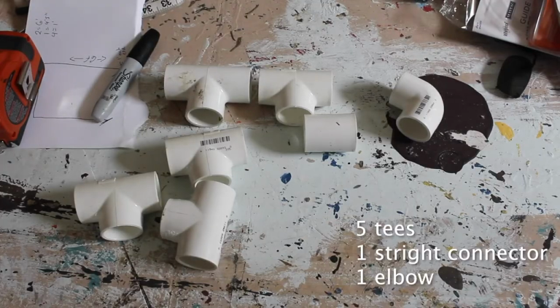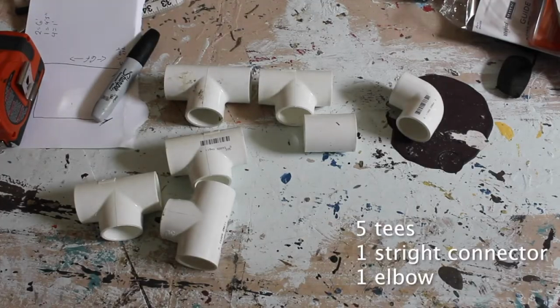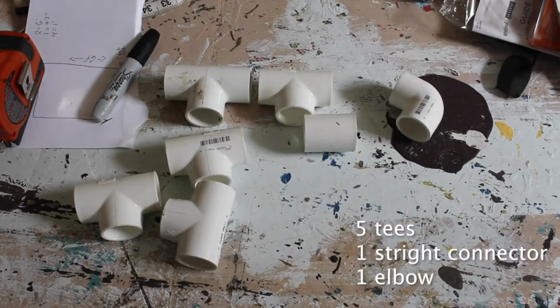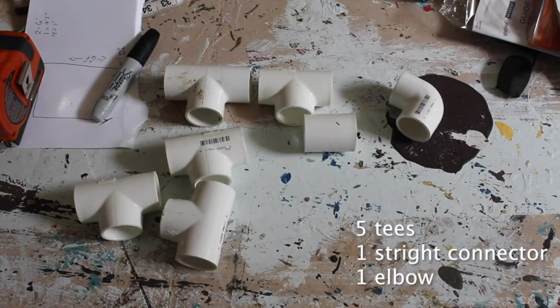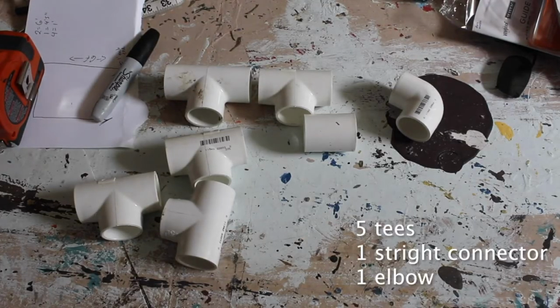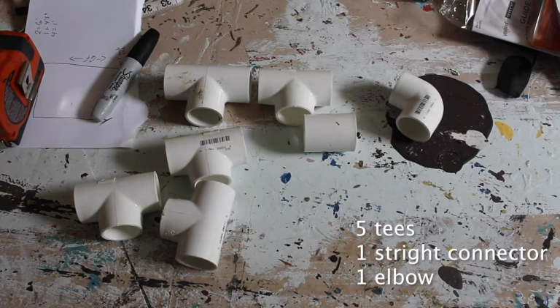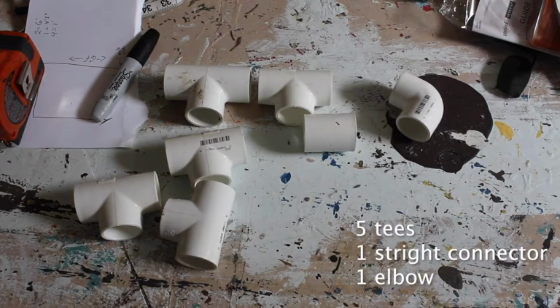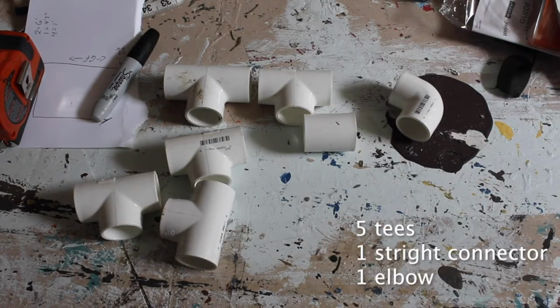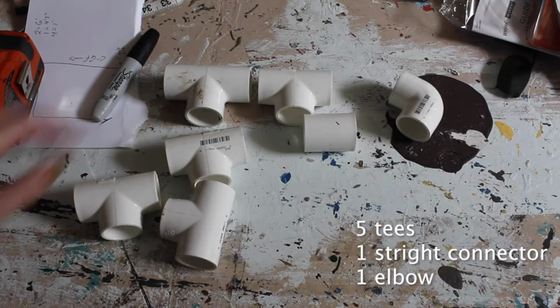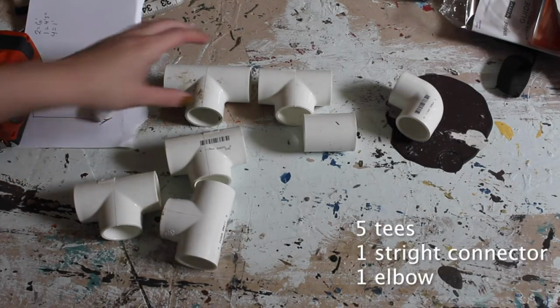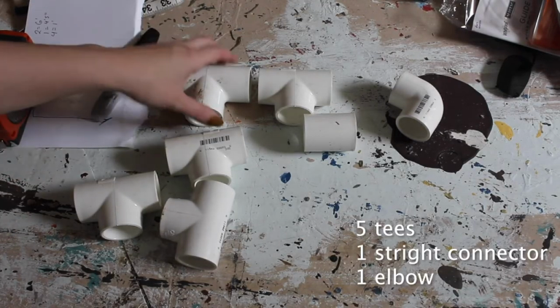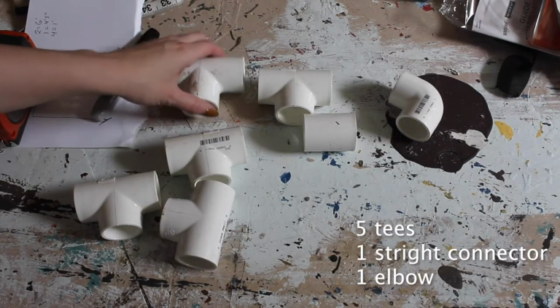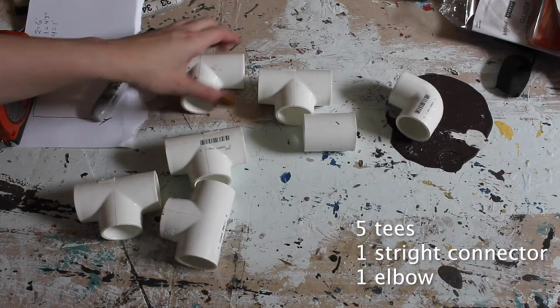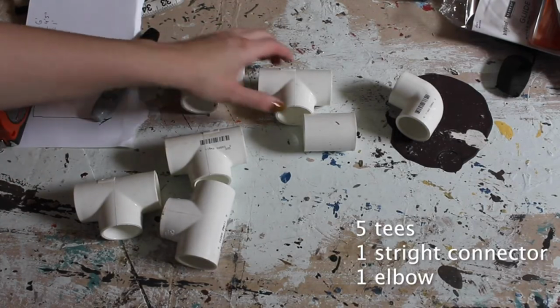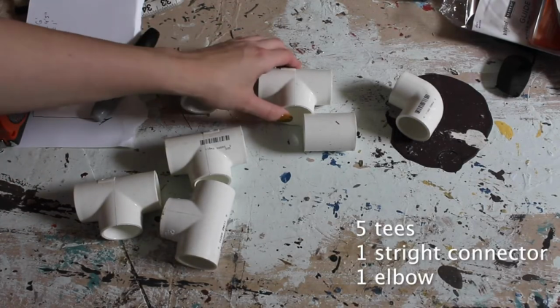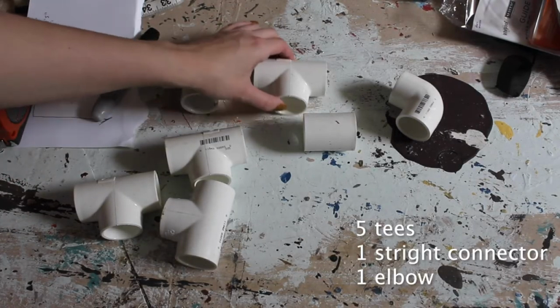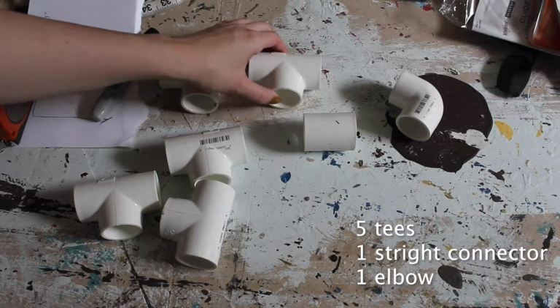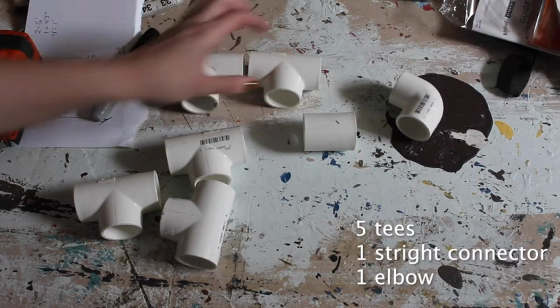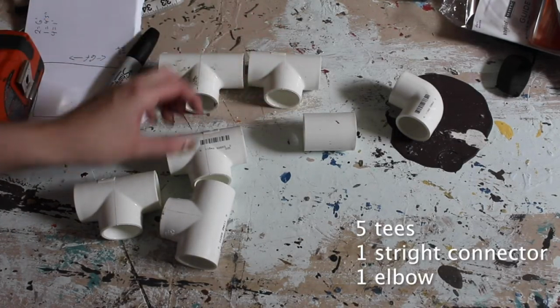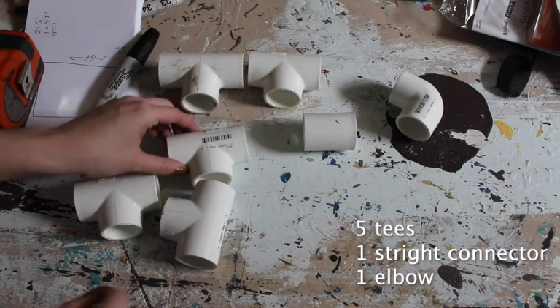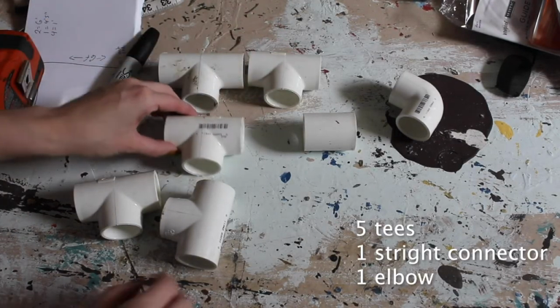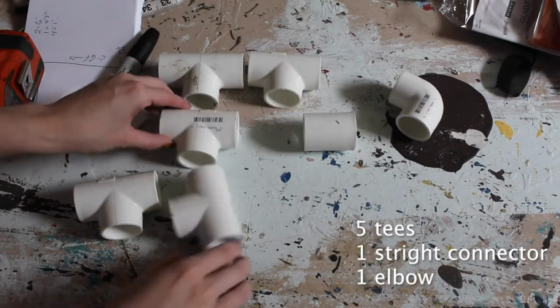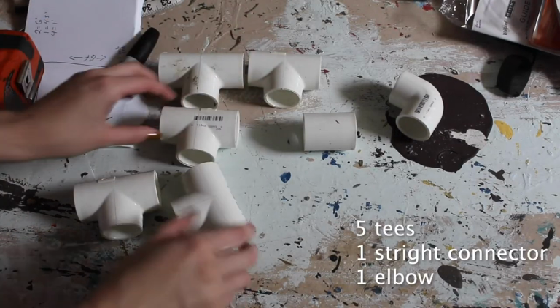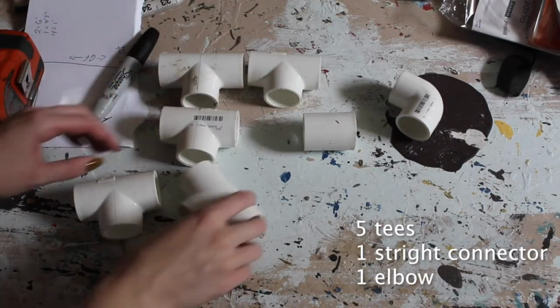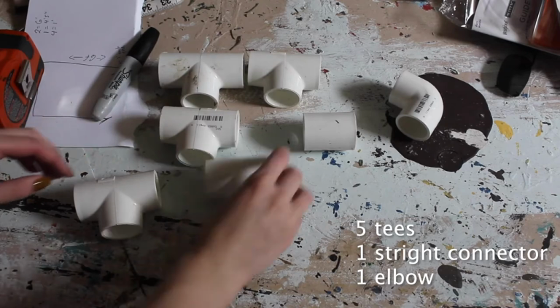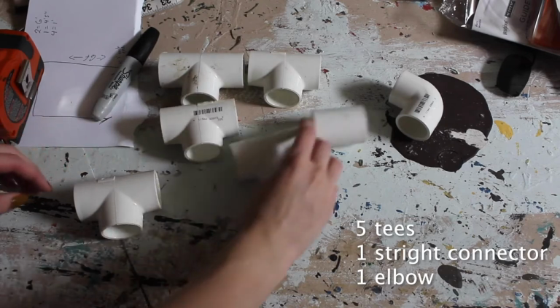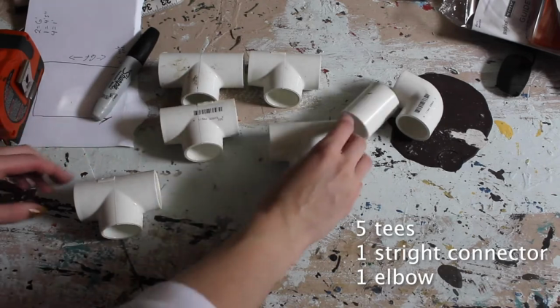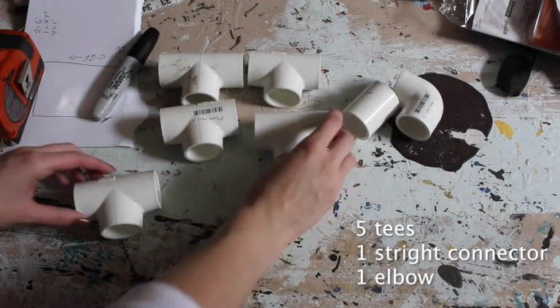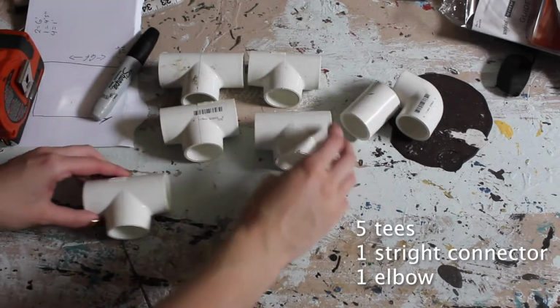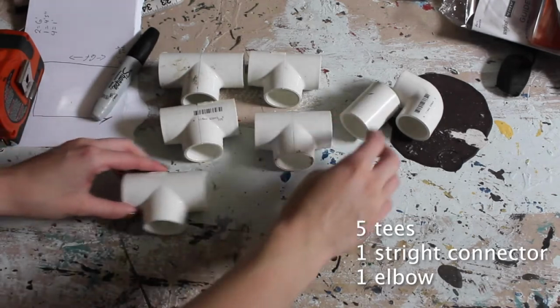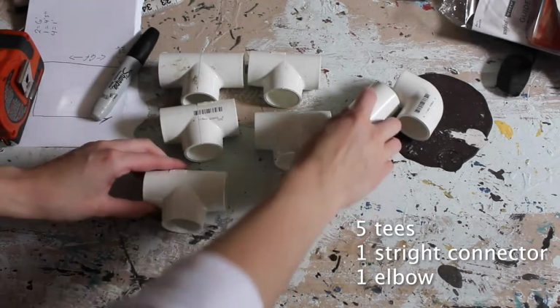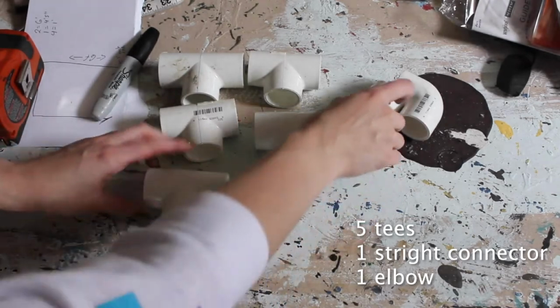What I ended up with was five T's, one connector, and one elbow.